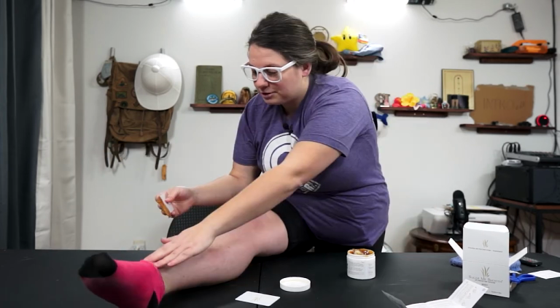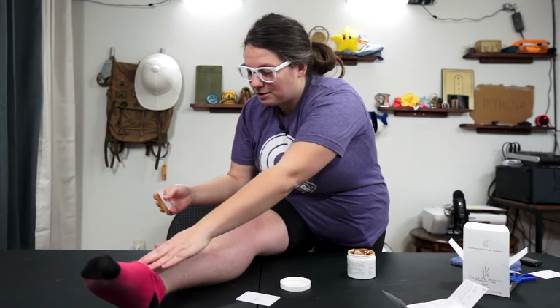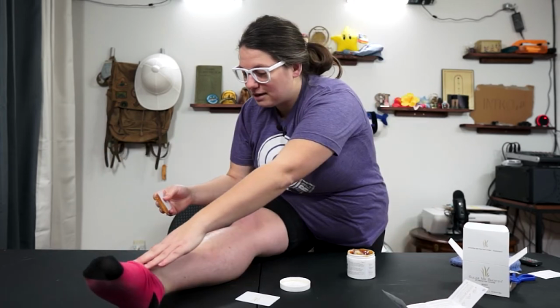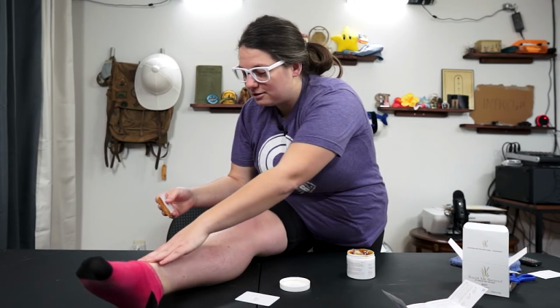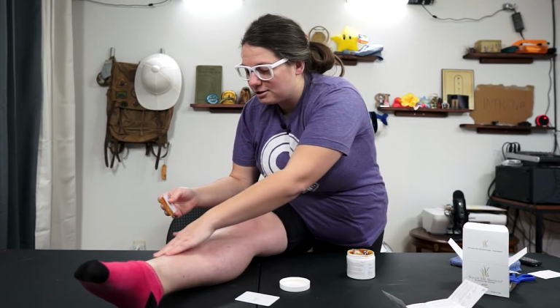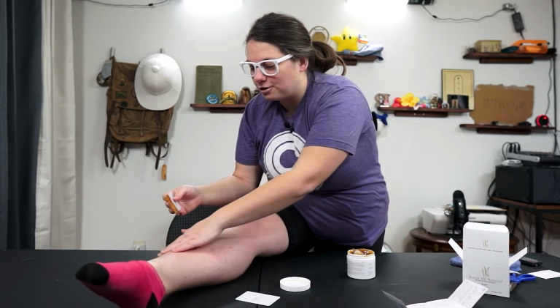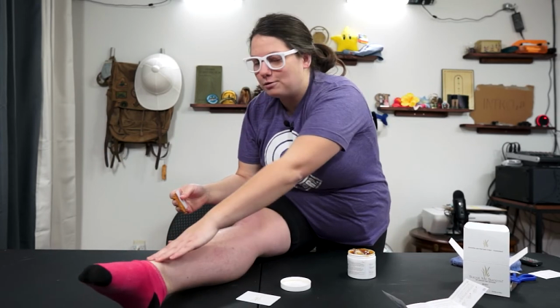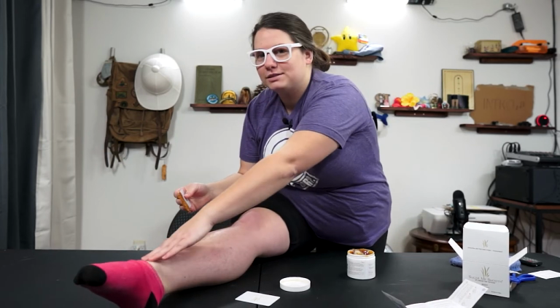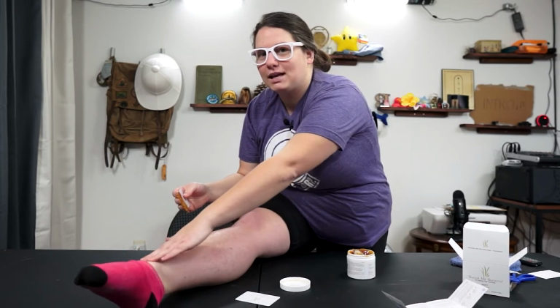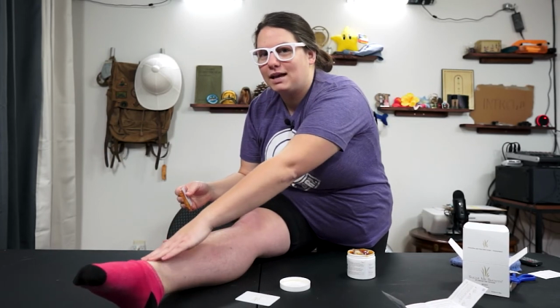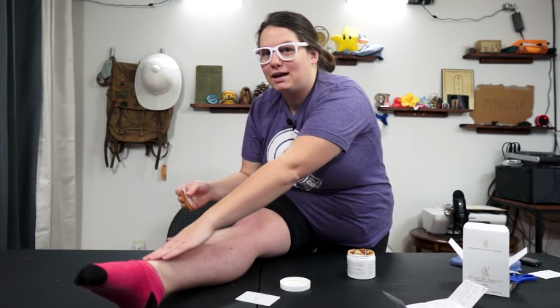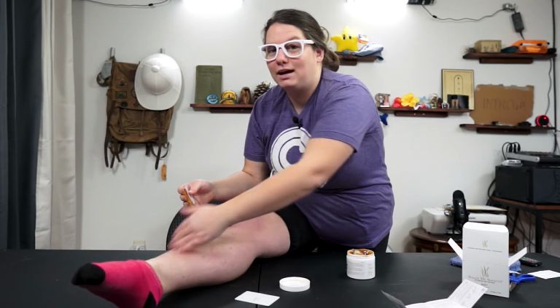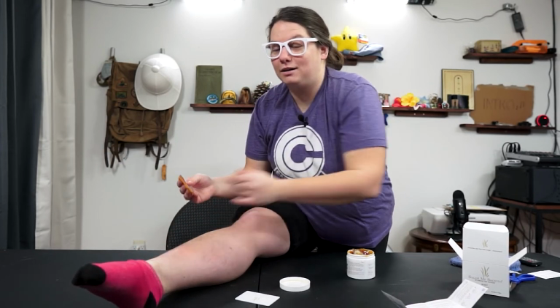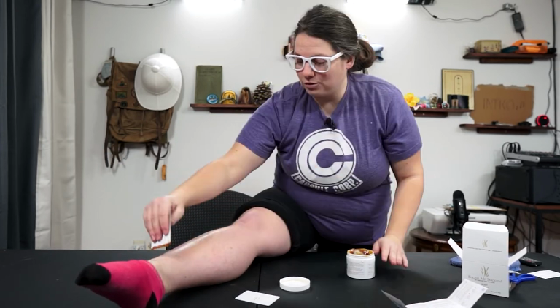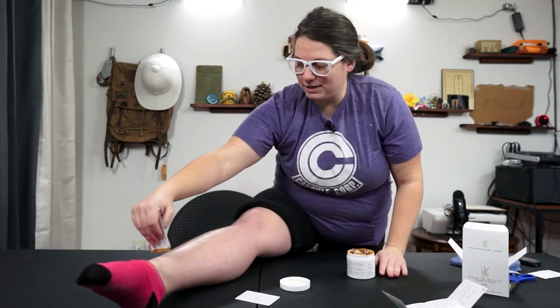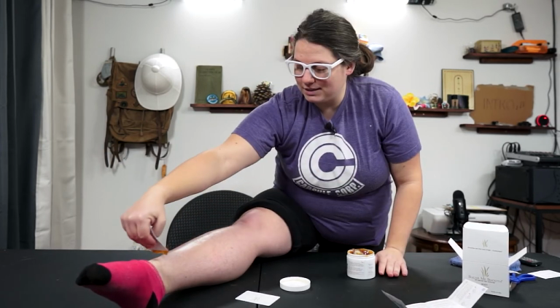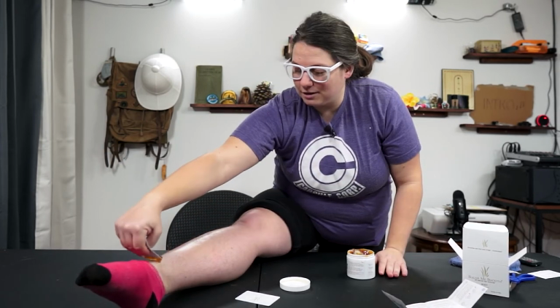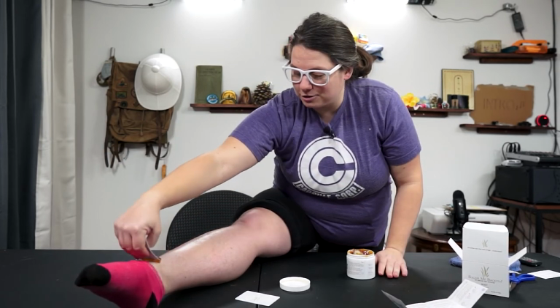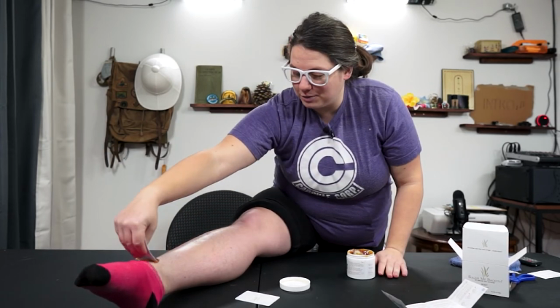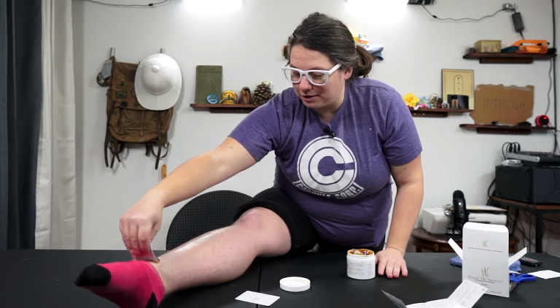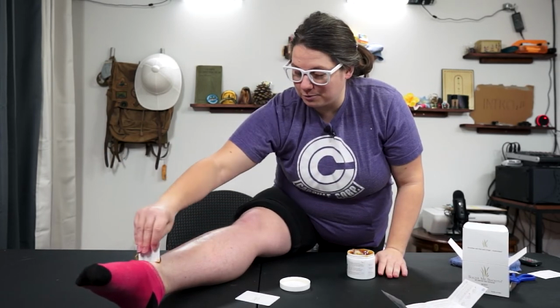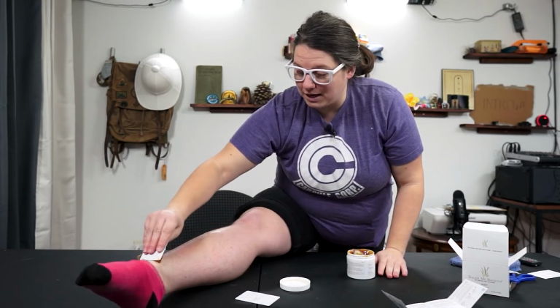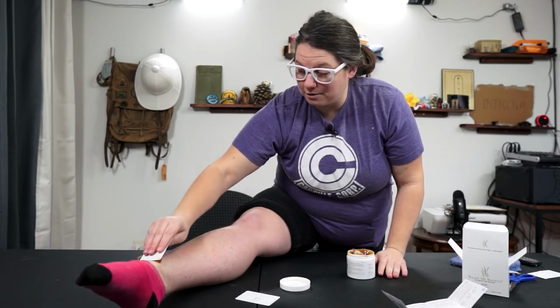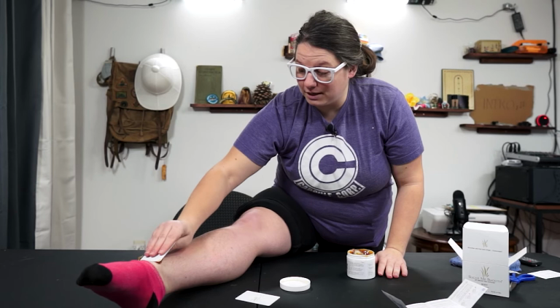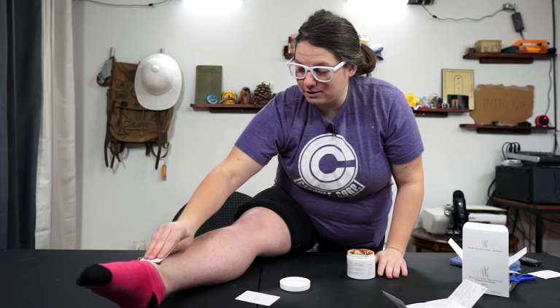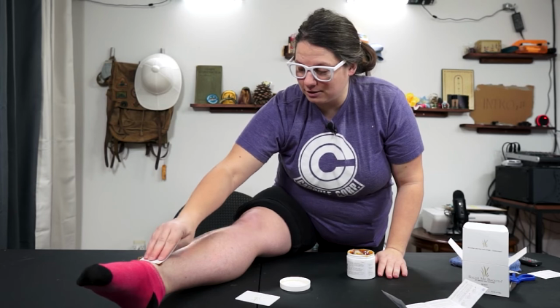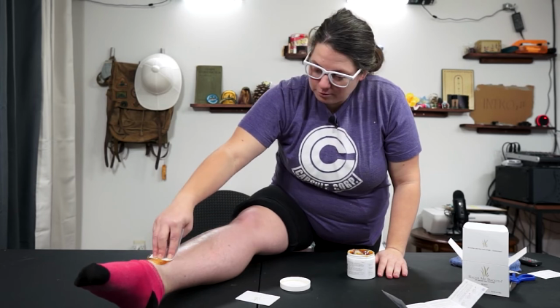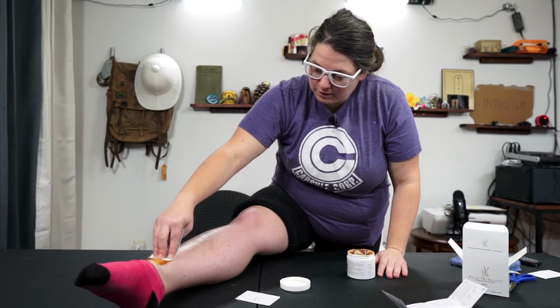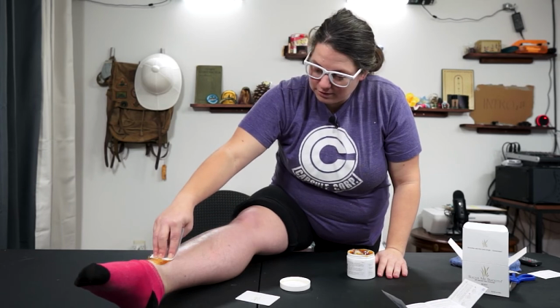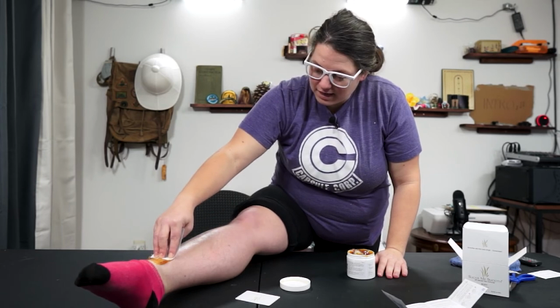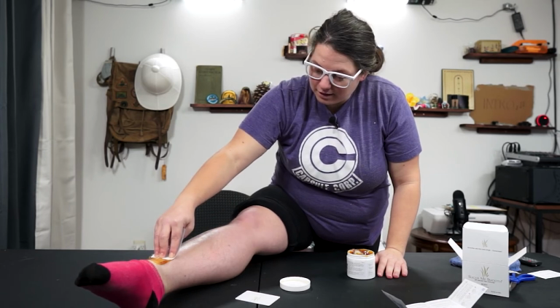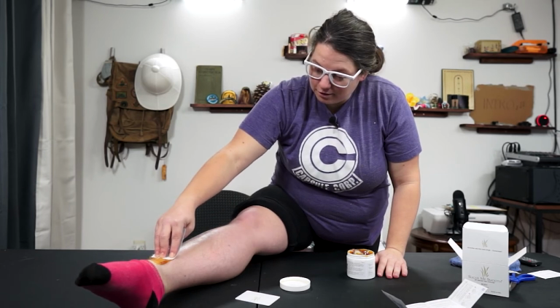Ankles are always a pretty tender spot for me, but we'll give that a go.